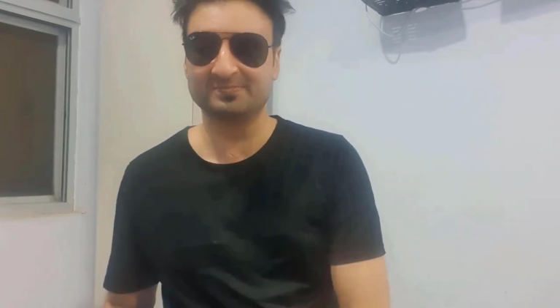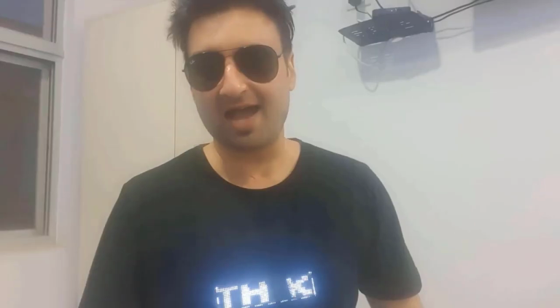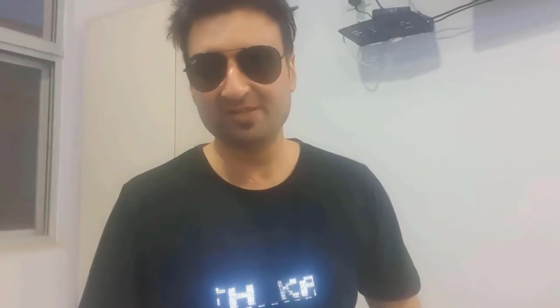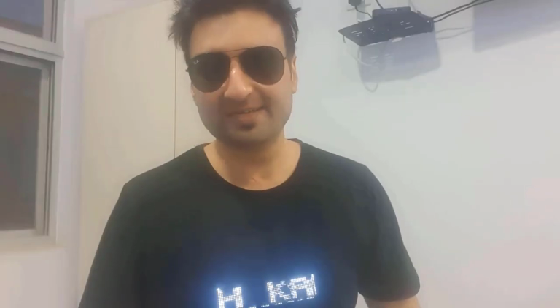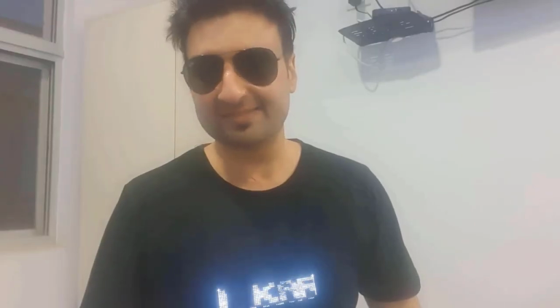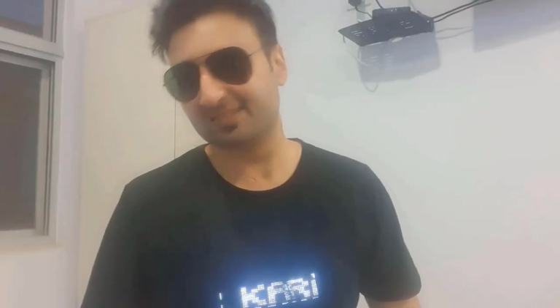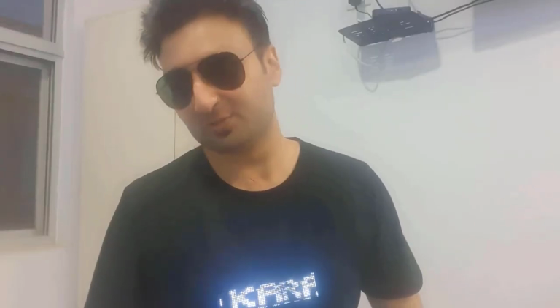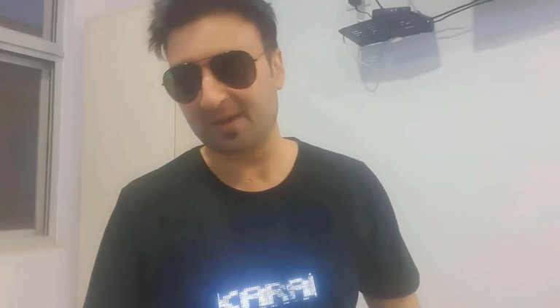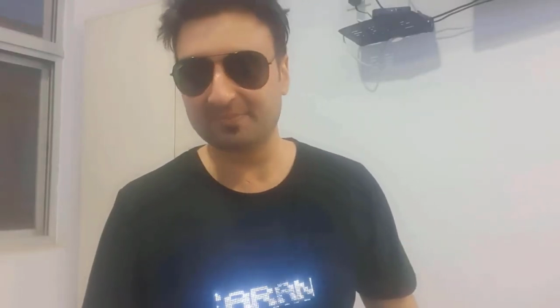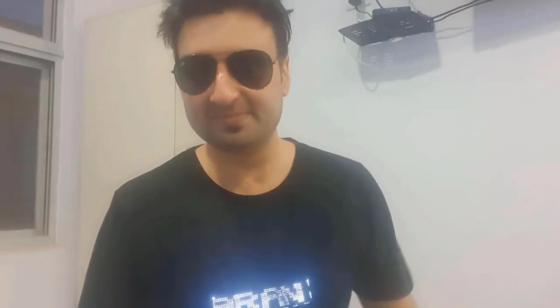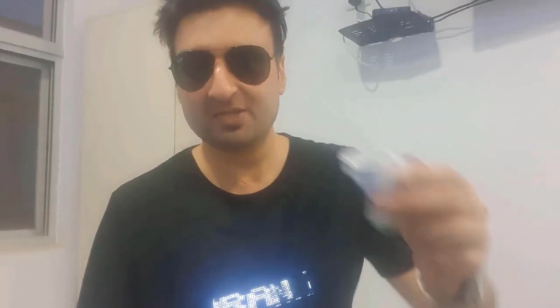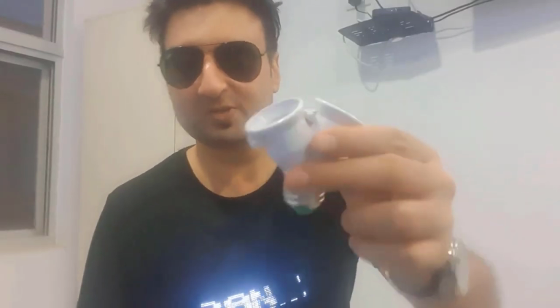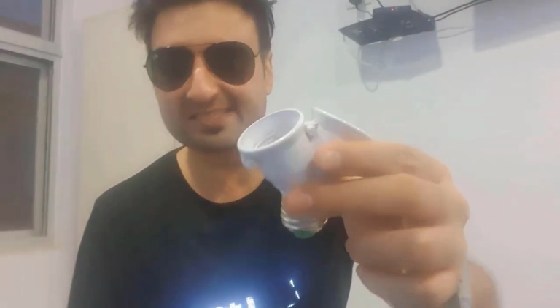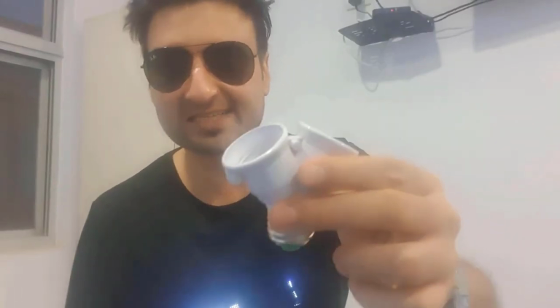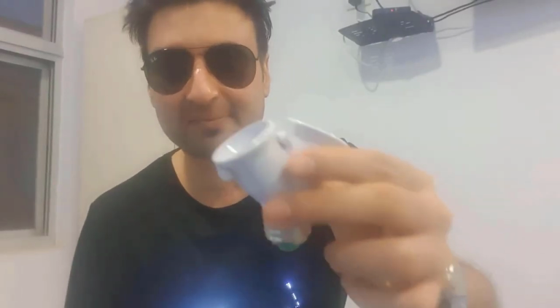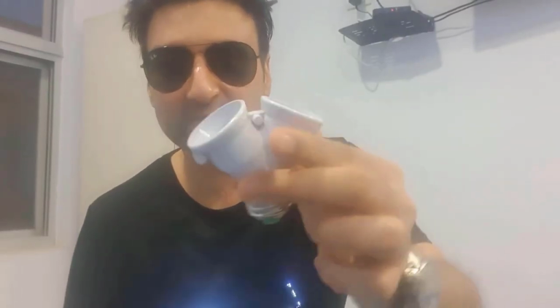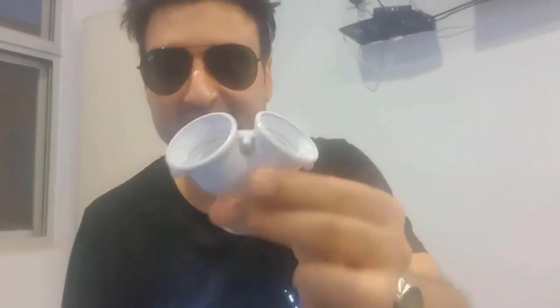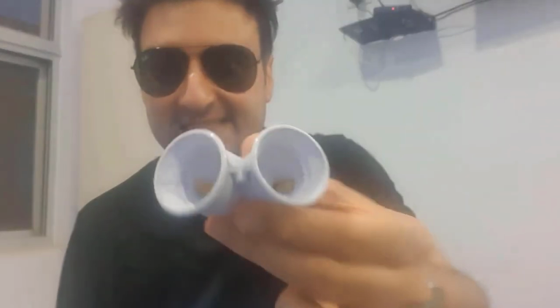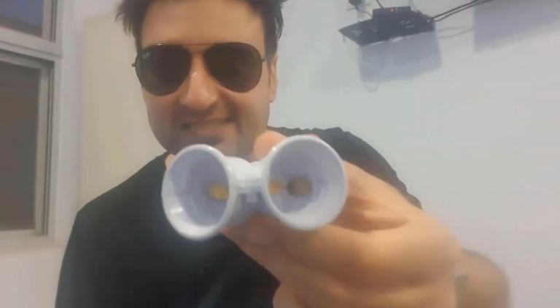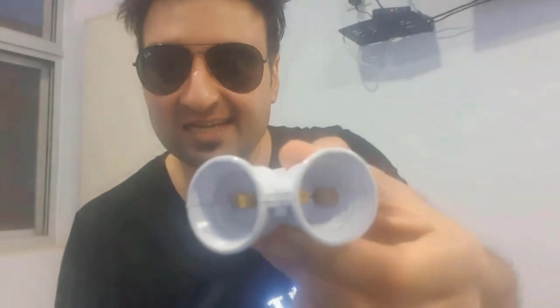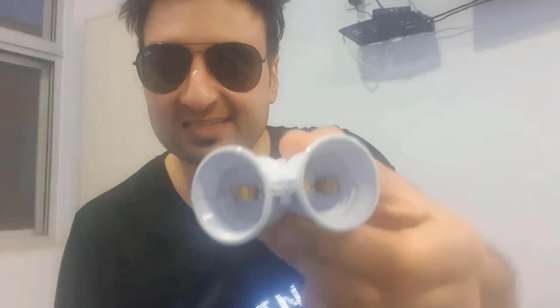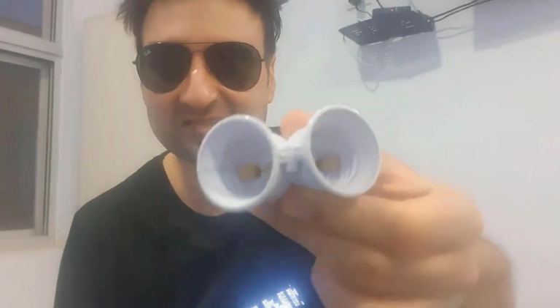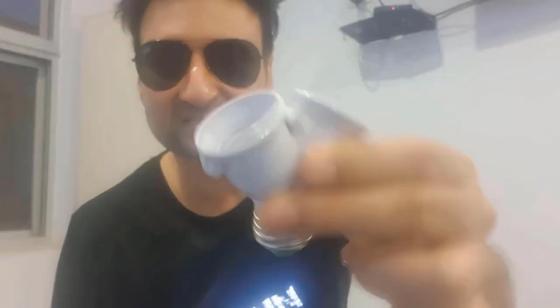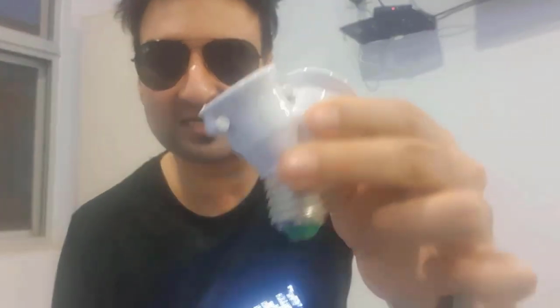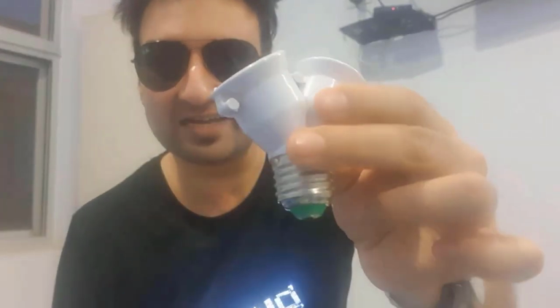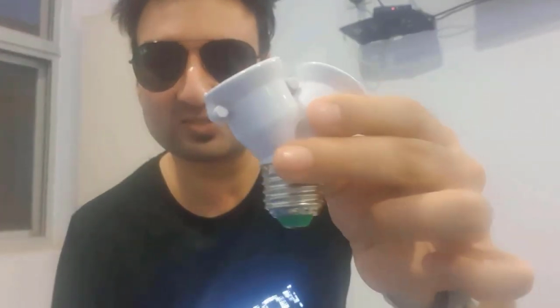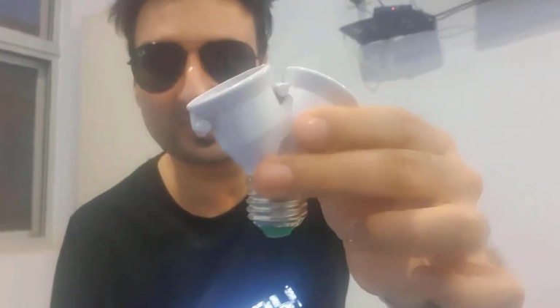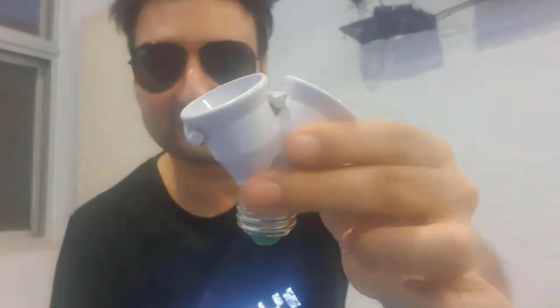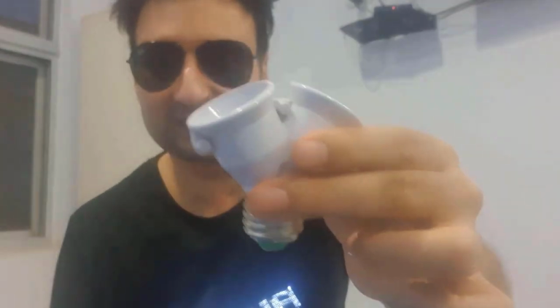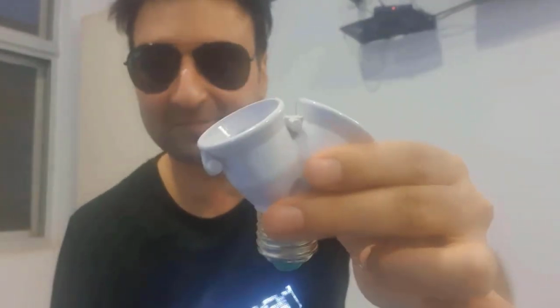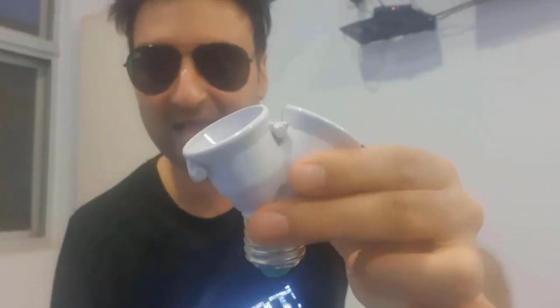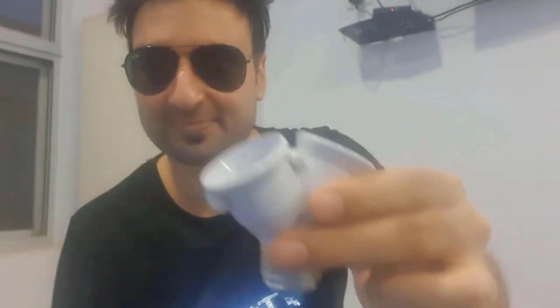I will be connecting the two smart bulbs to a single lamp using this adapter. With this you can connect two bulbs to the same lamp.